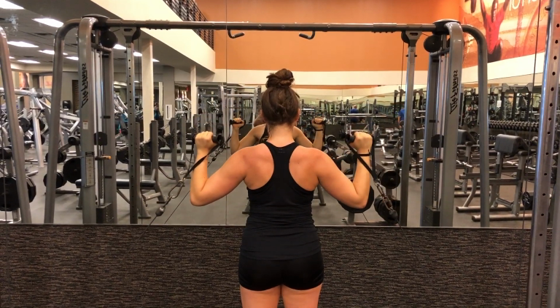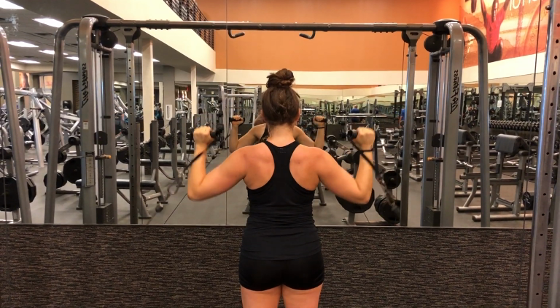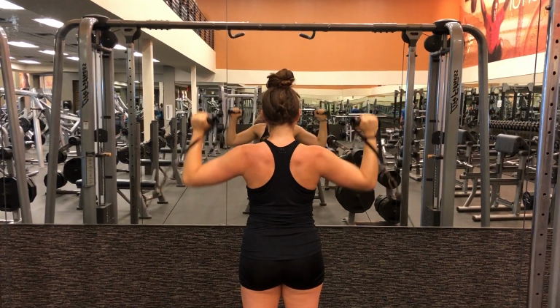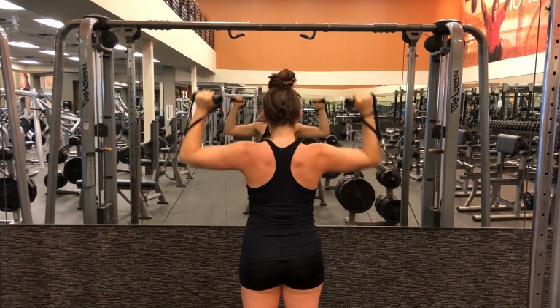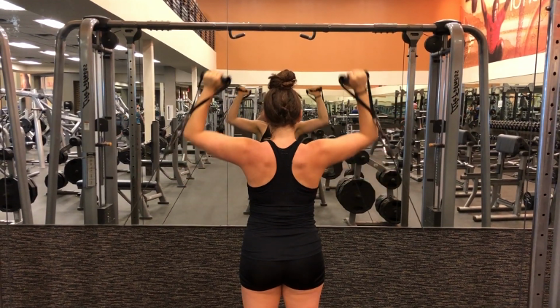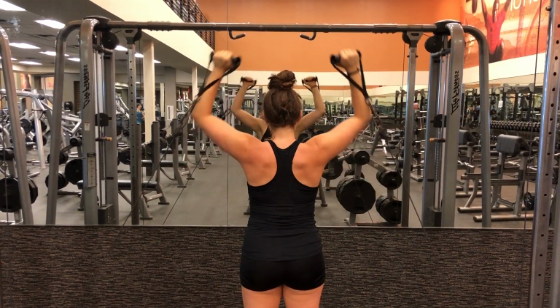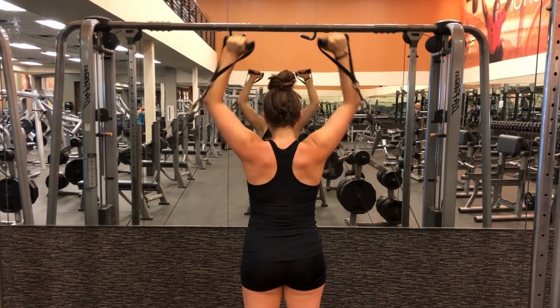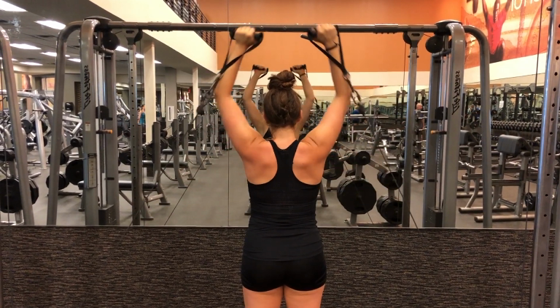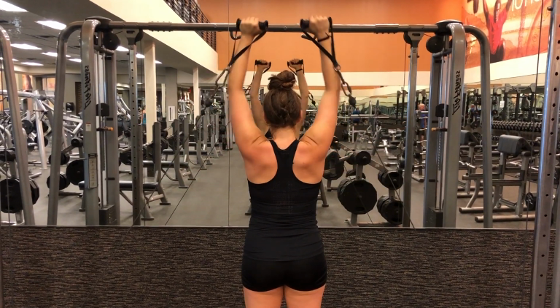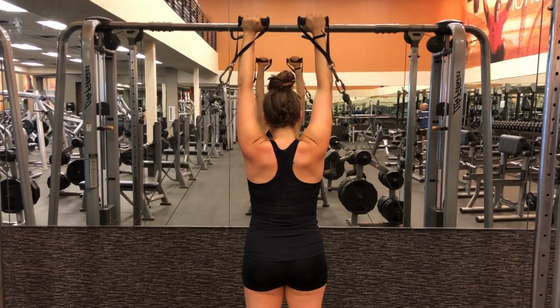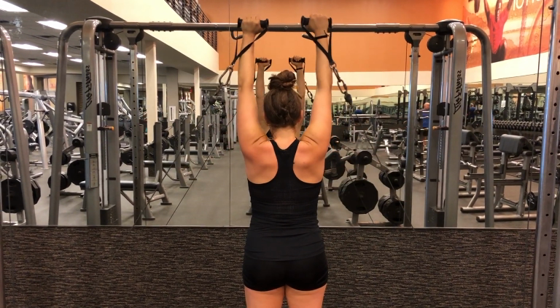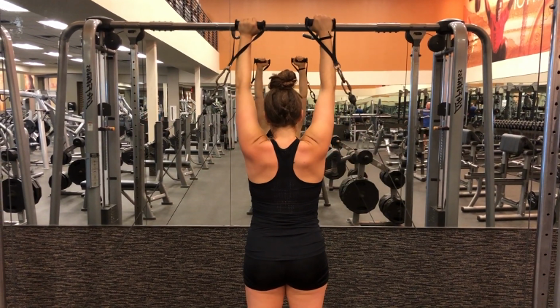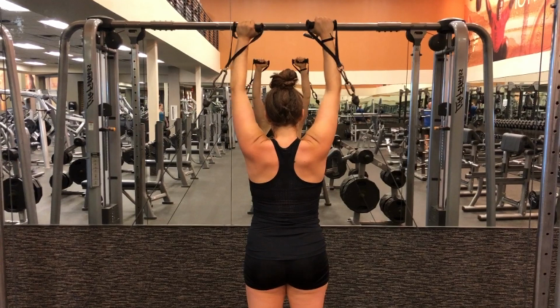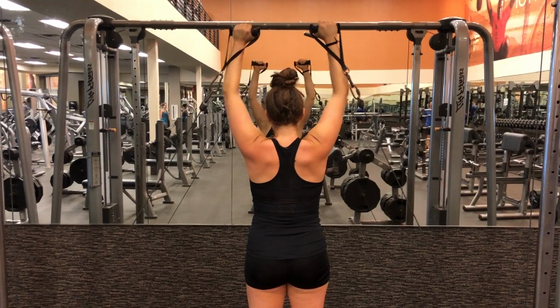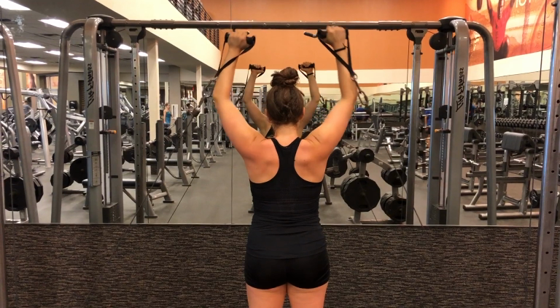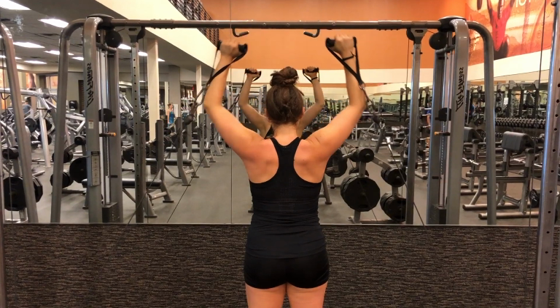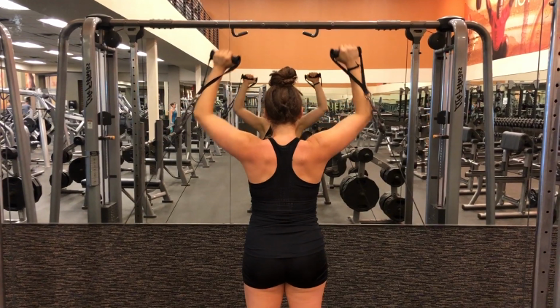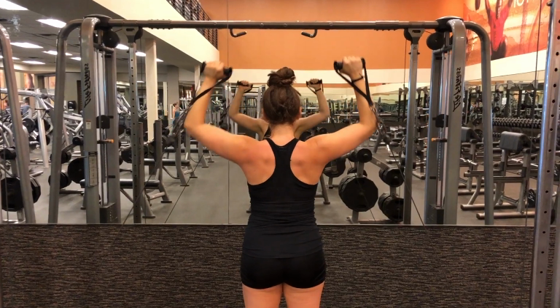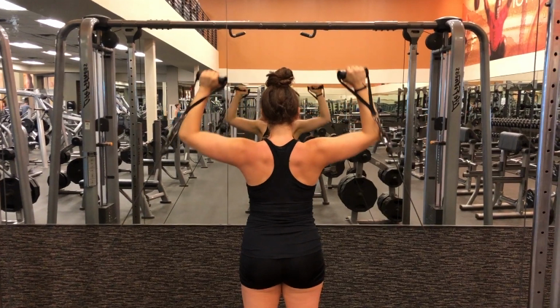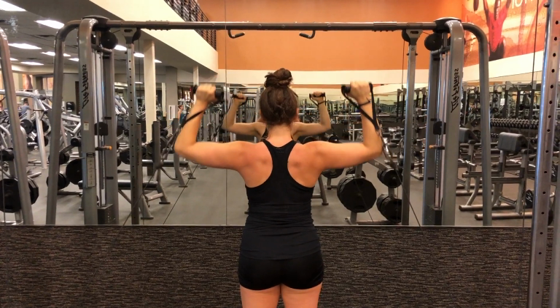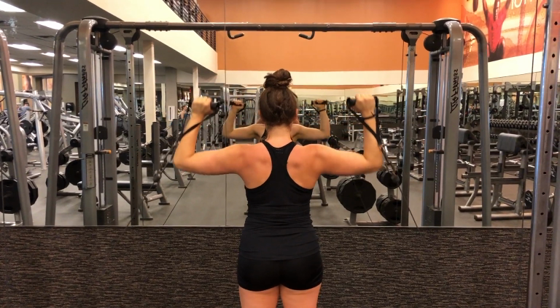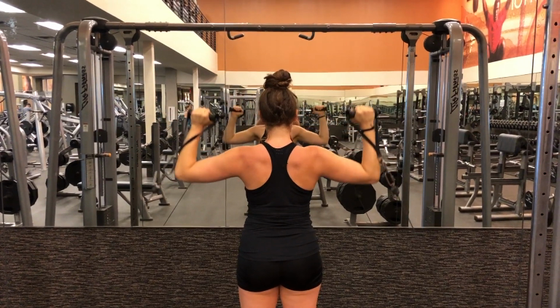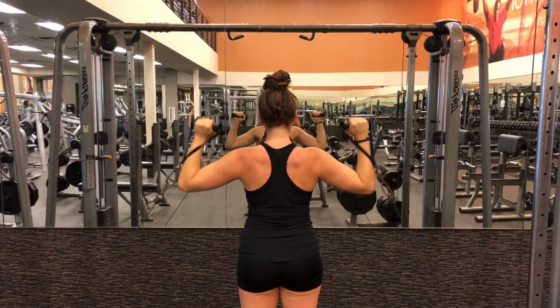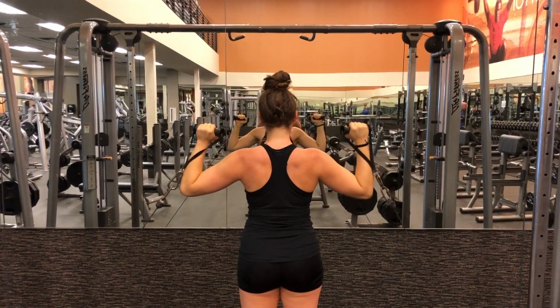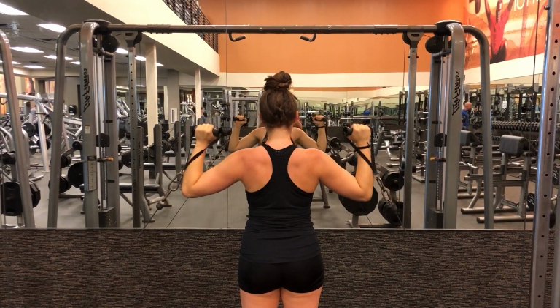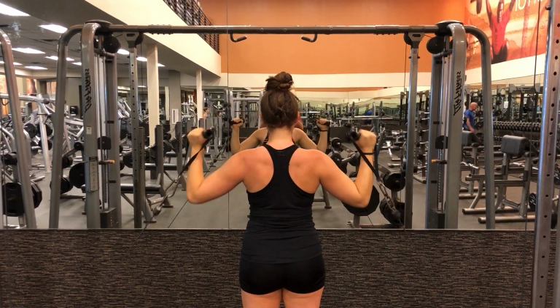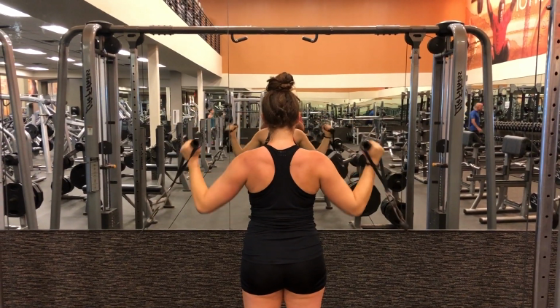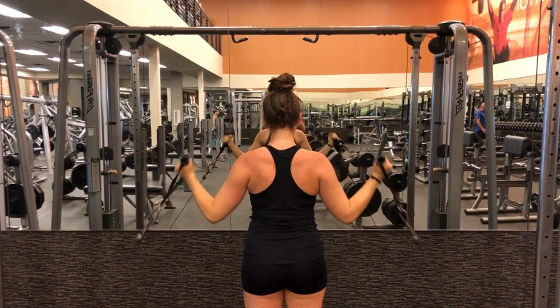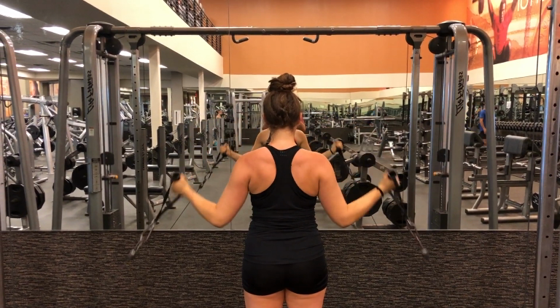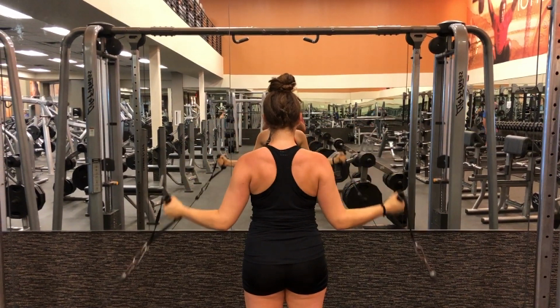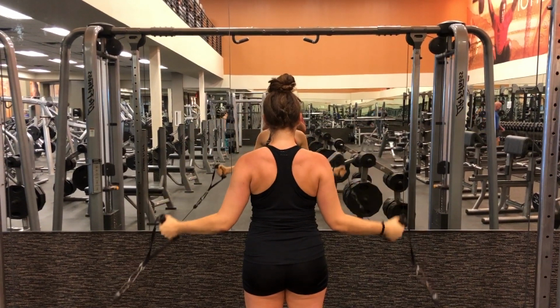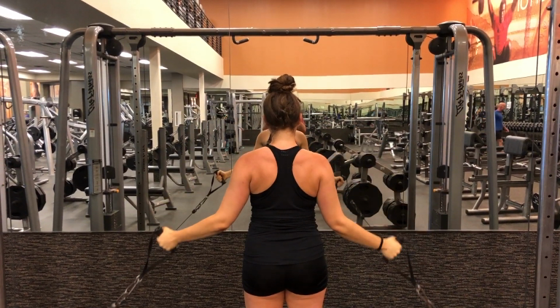Repeat this part of the movement to finish a set before slowly reversing the curl and releasing the cables.